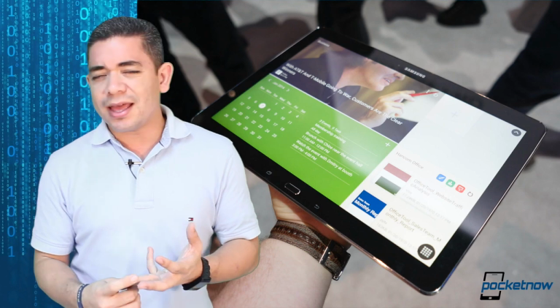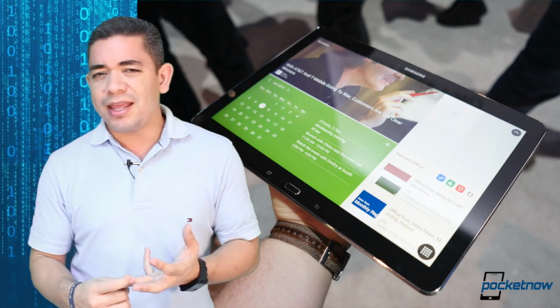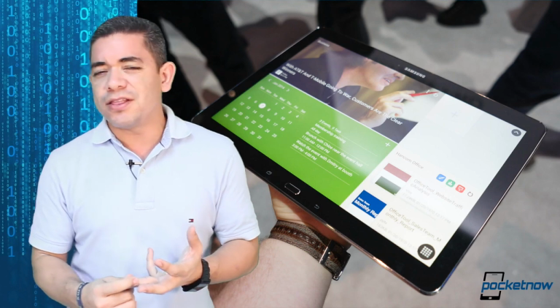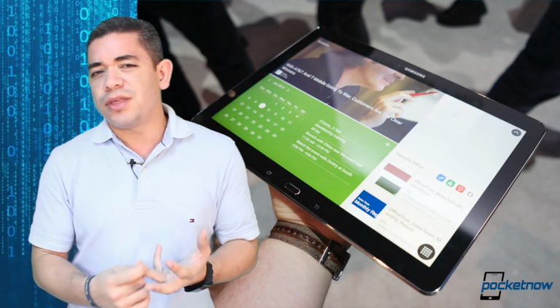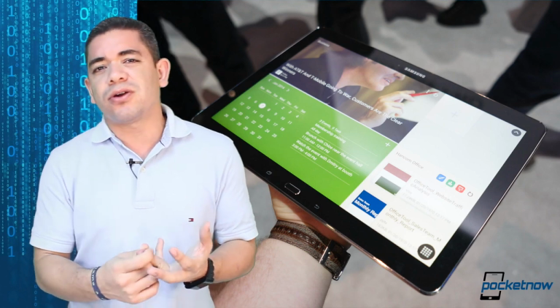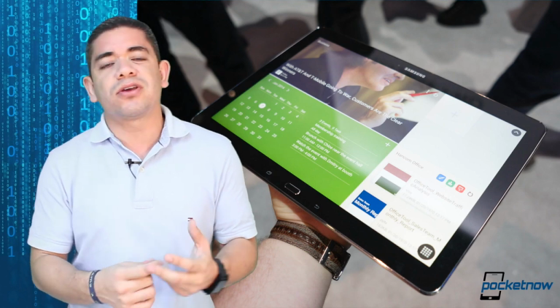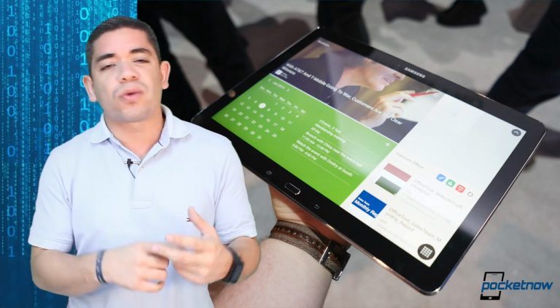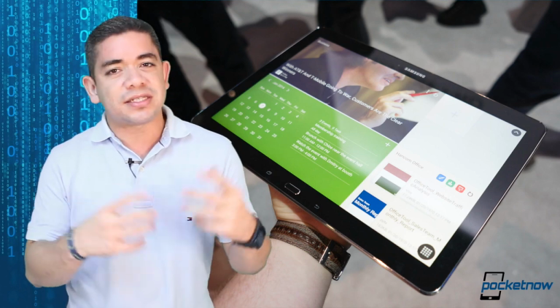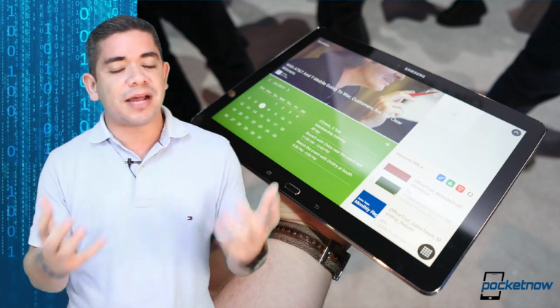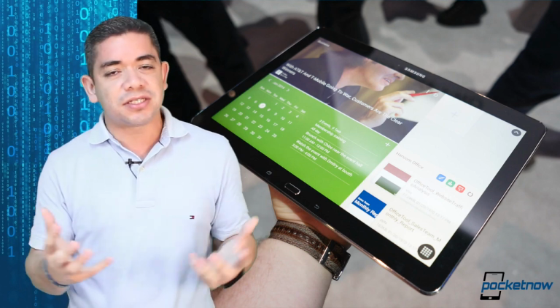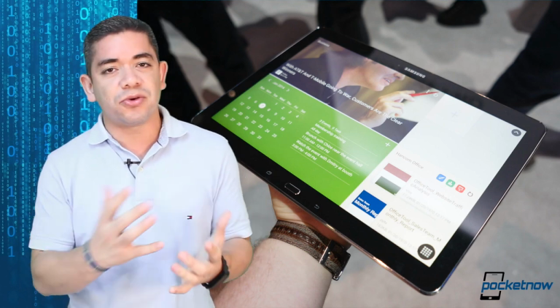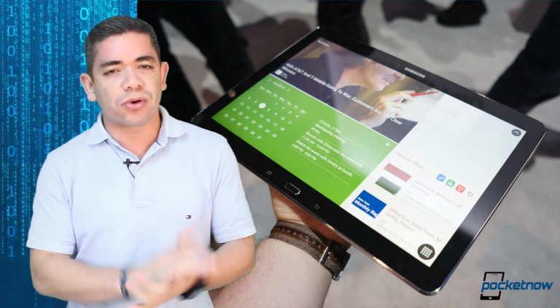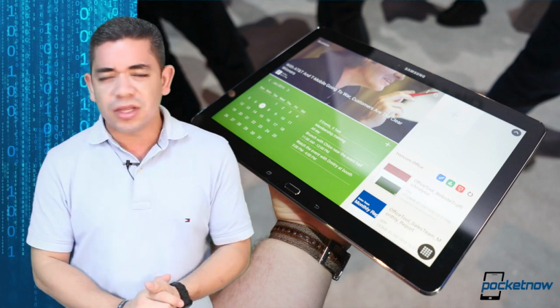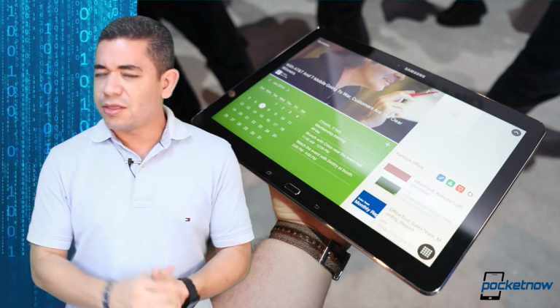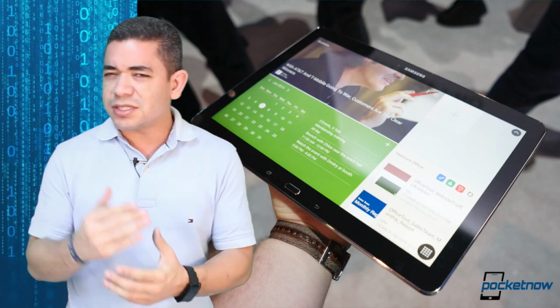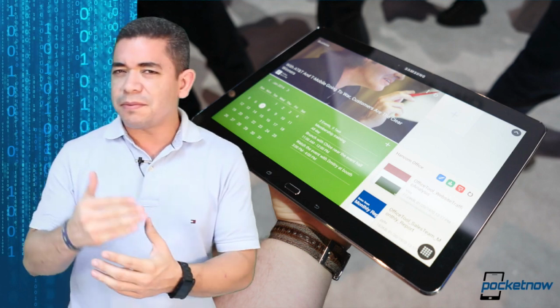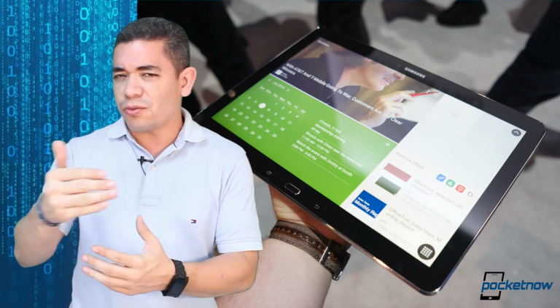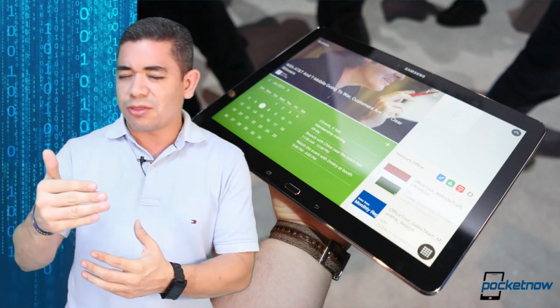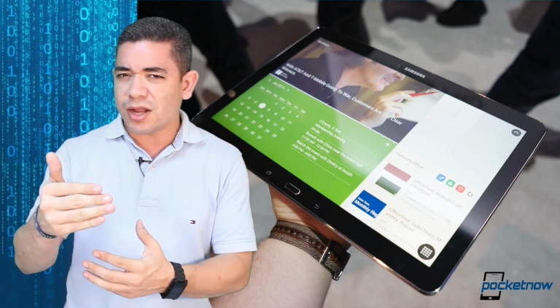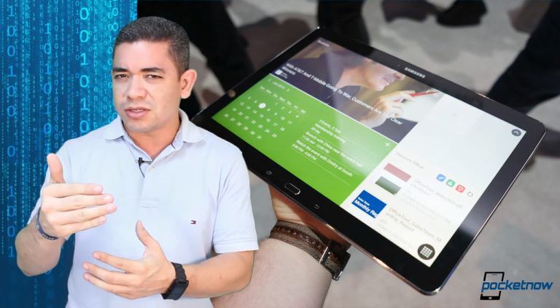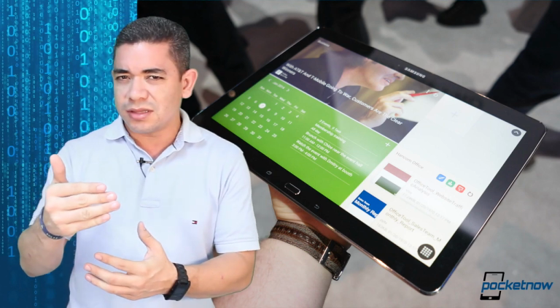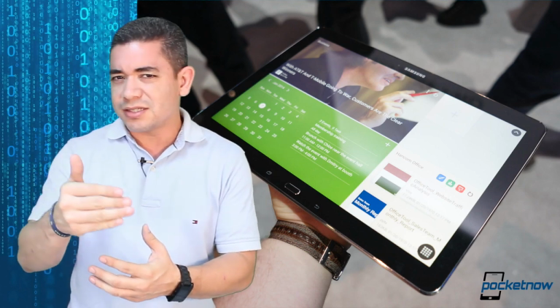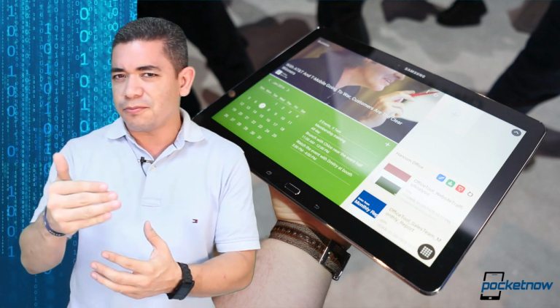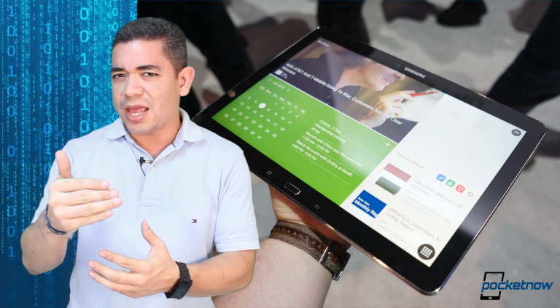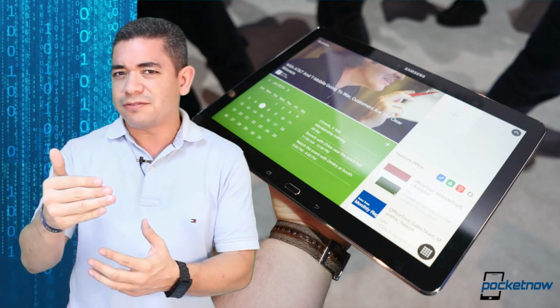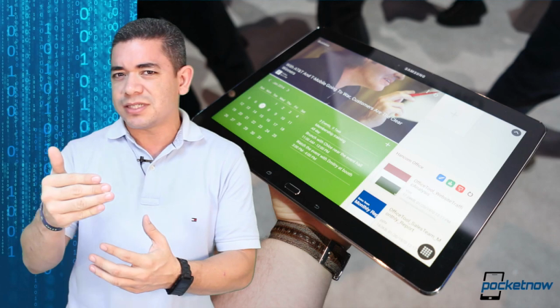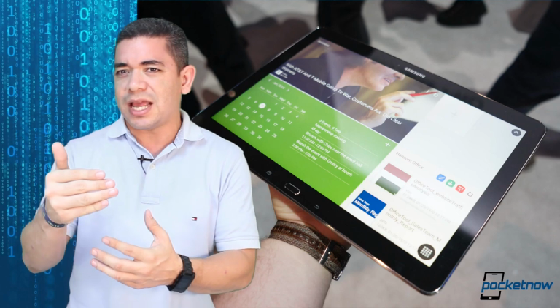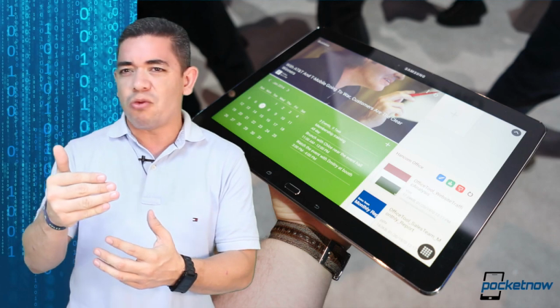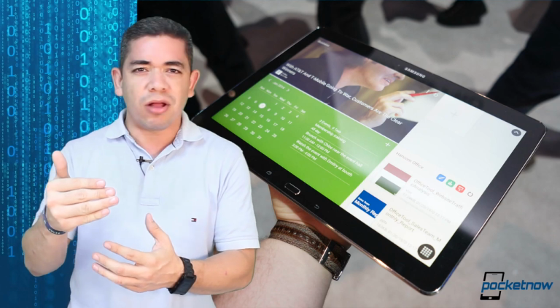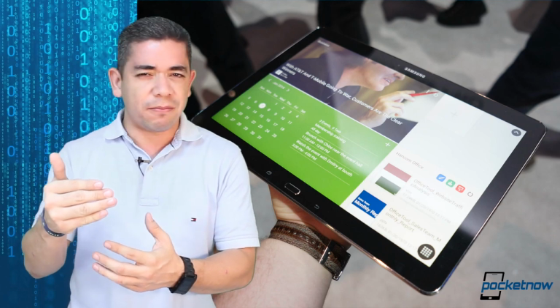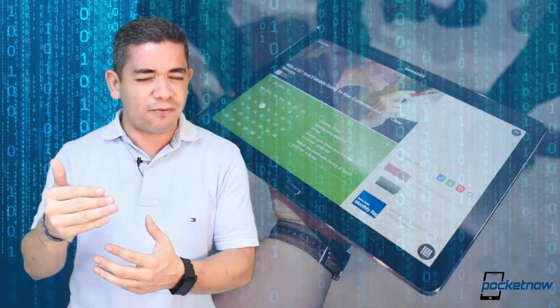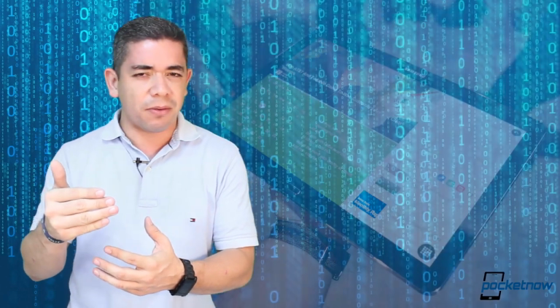Even though these aren't the greatest tablets in the world, they're a step in the right direction. Next up, we have to see how well they perform.